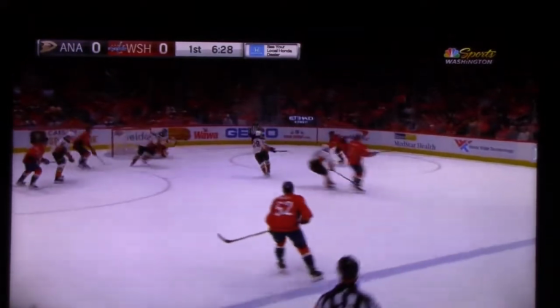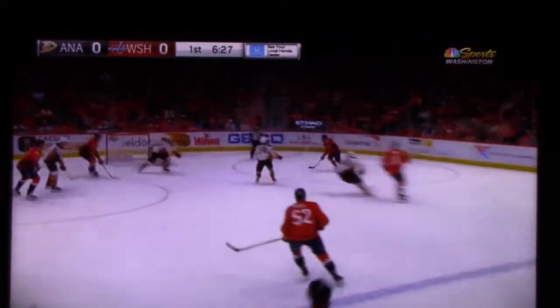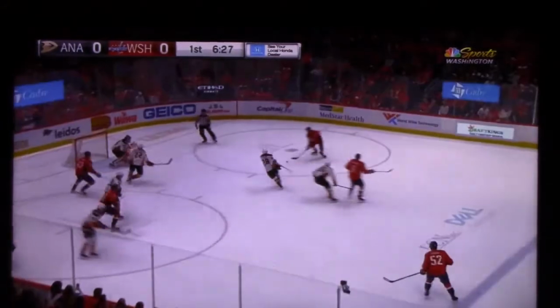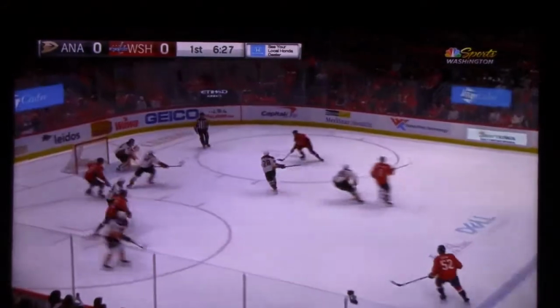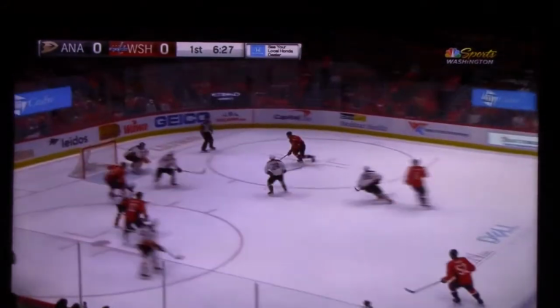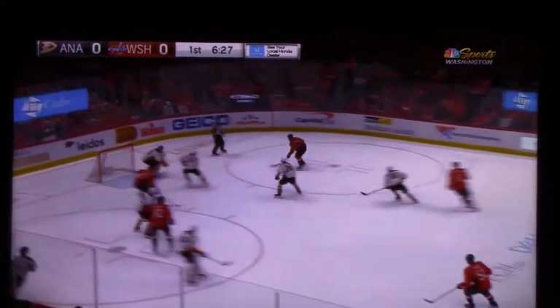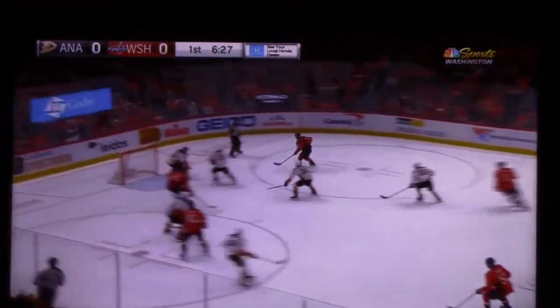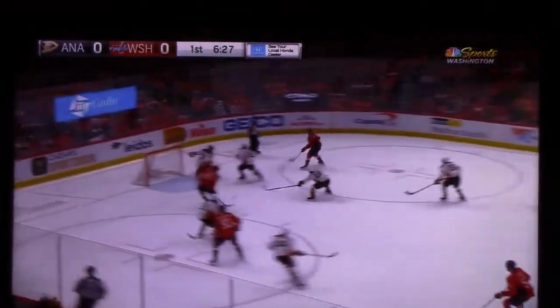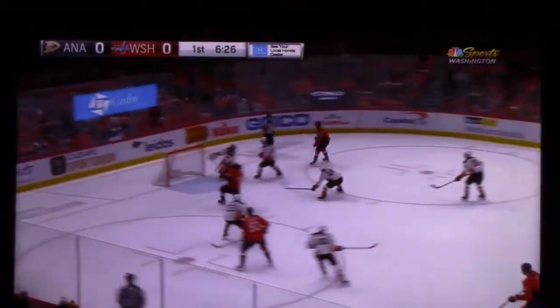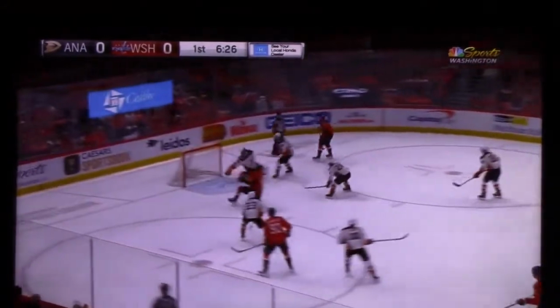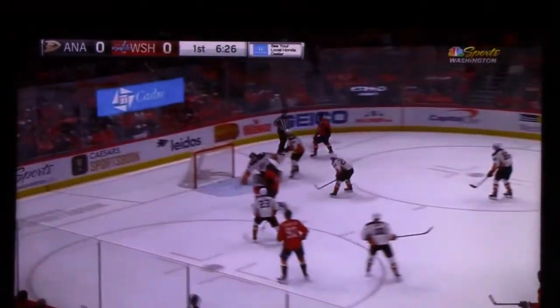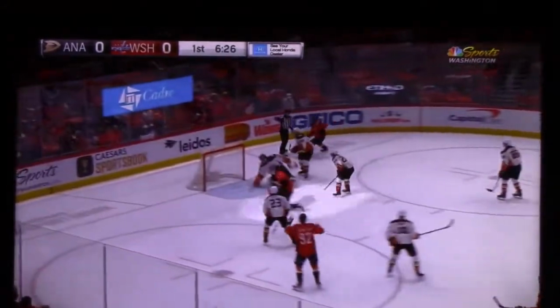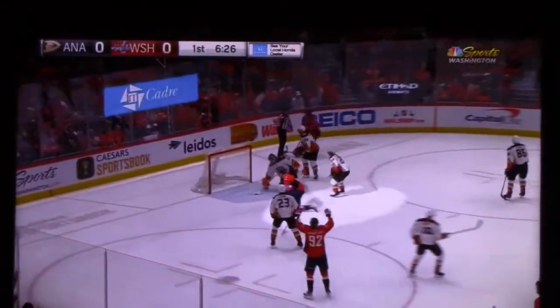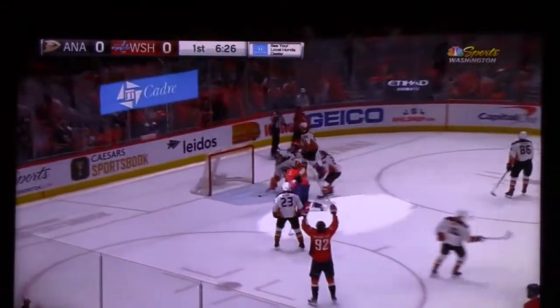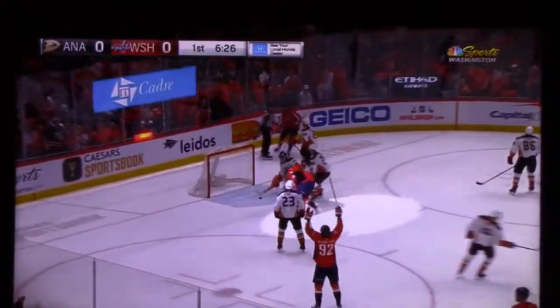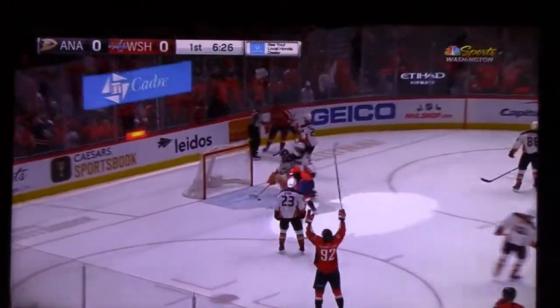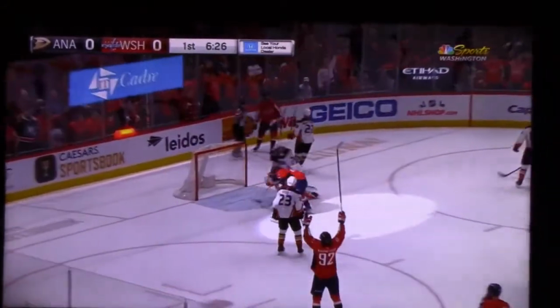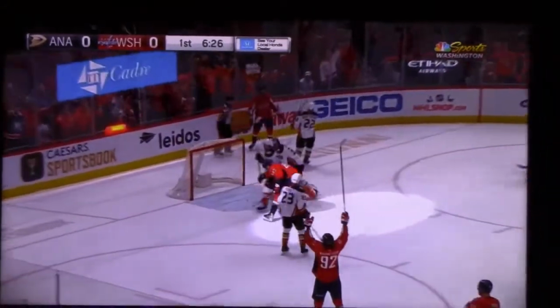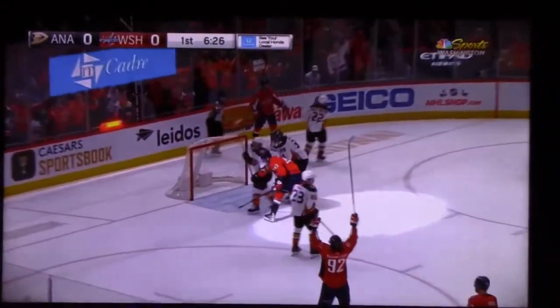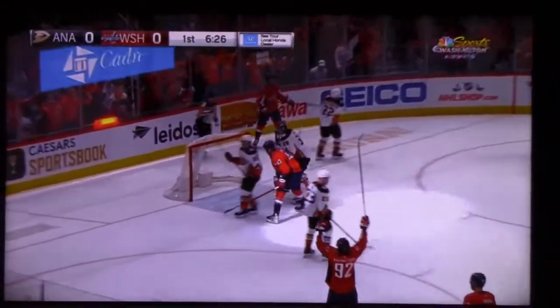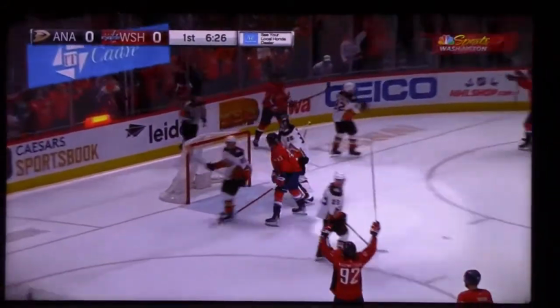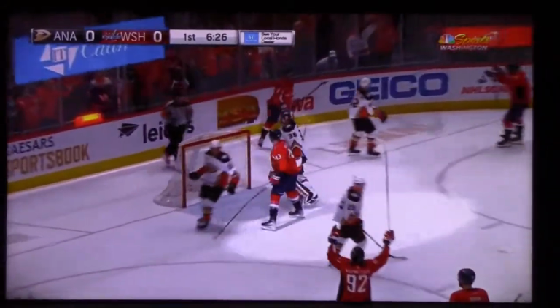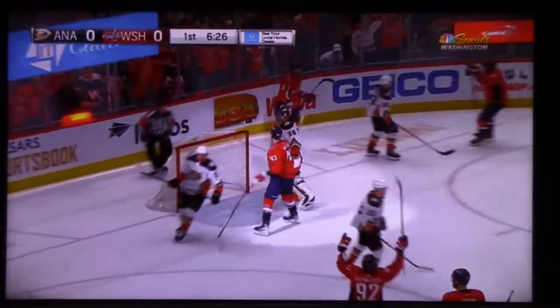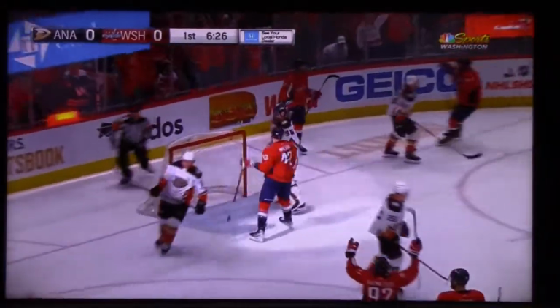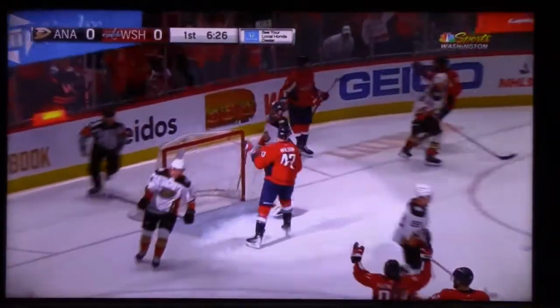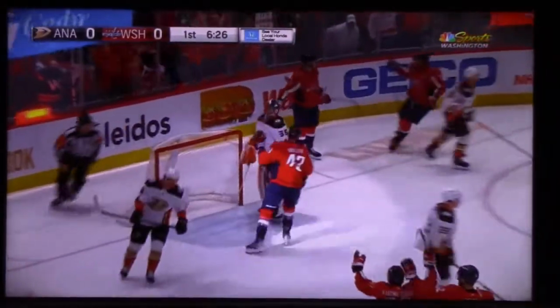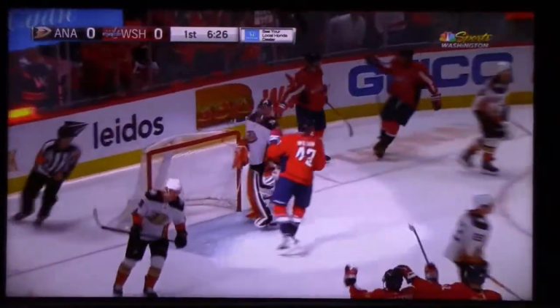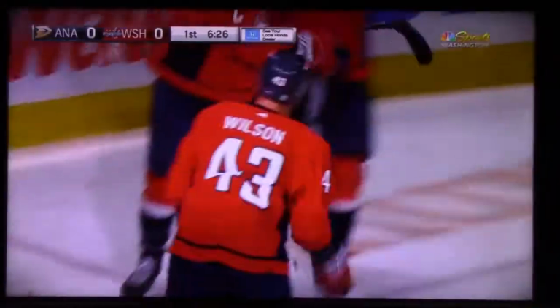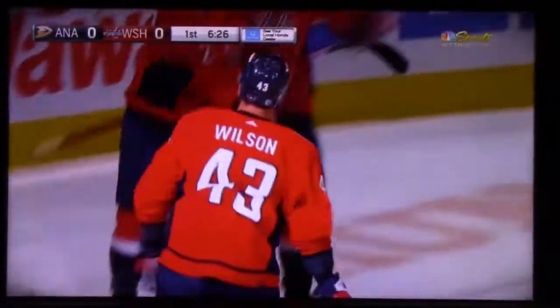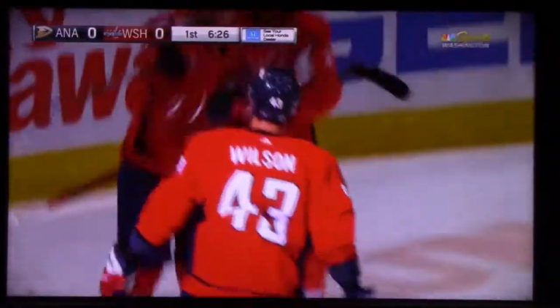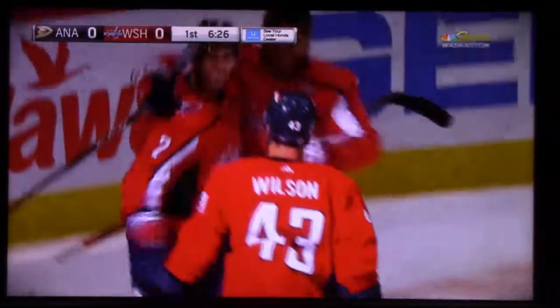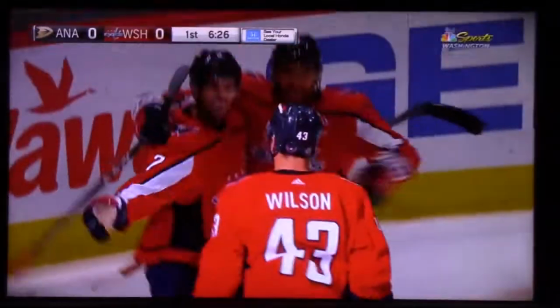Off this draw, let's go with a quick pass, center it to the front — score! Tom Wilson!